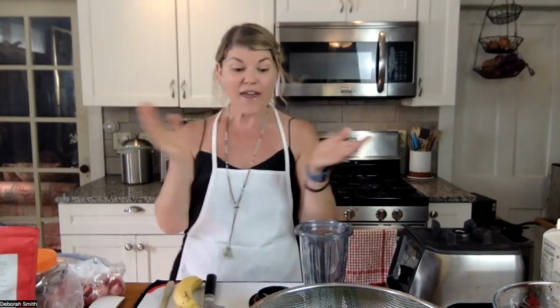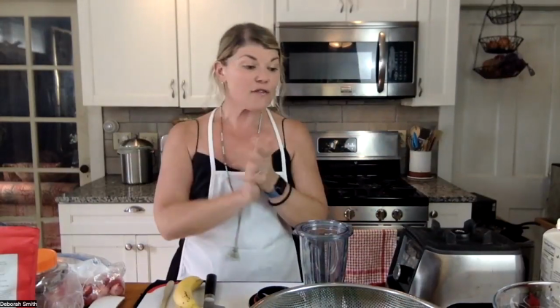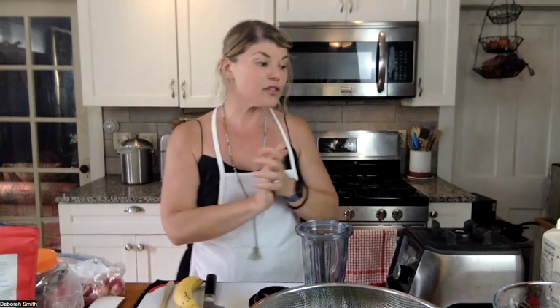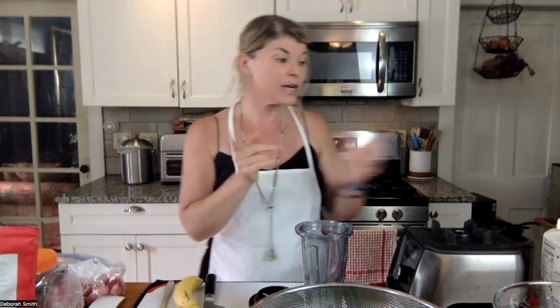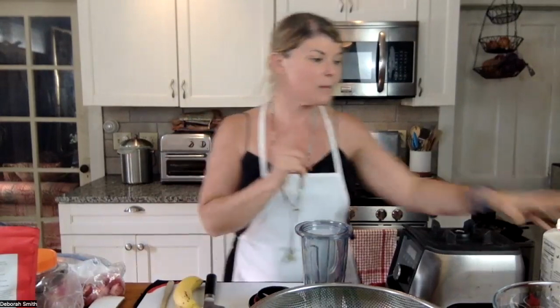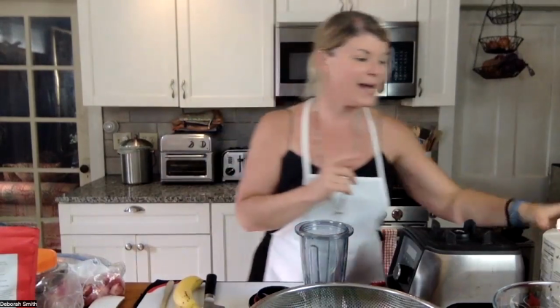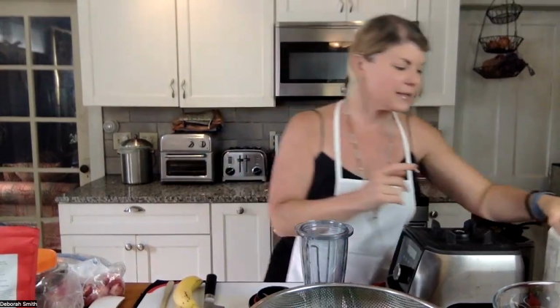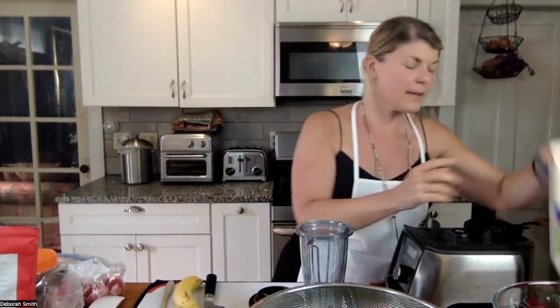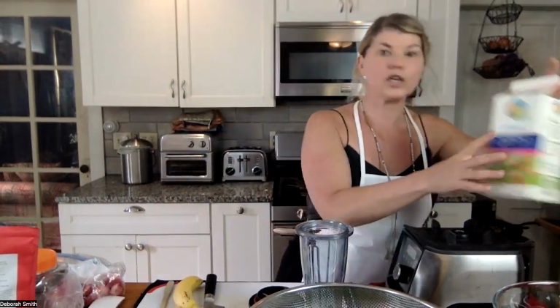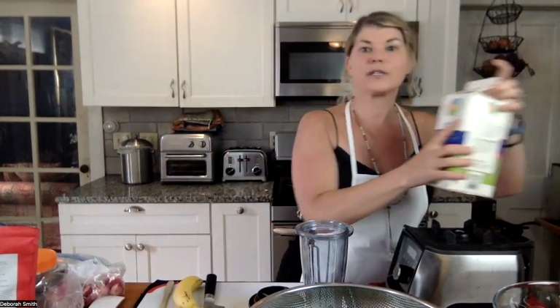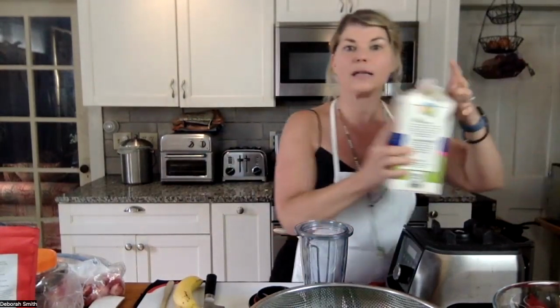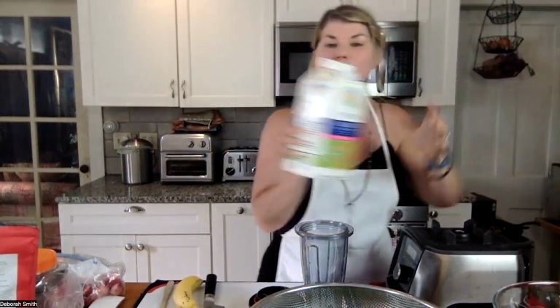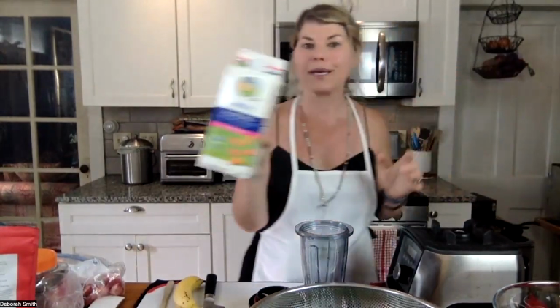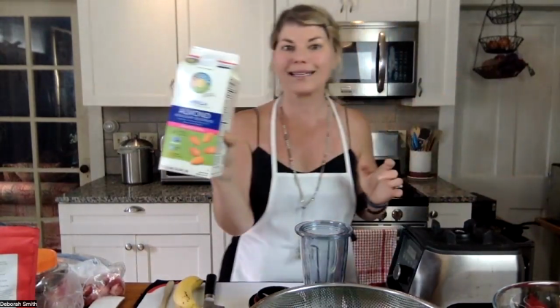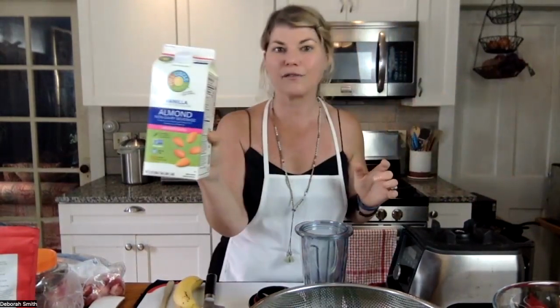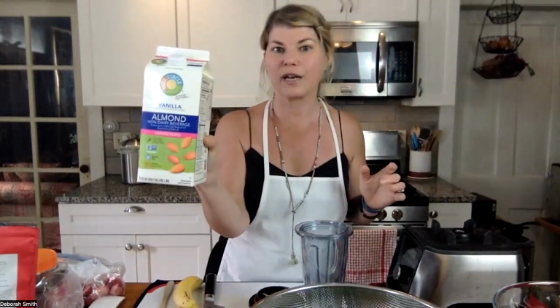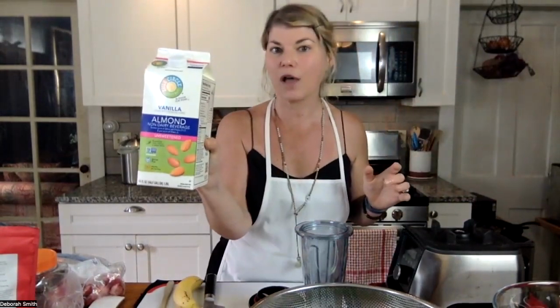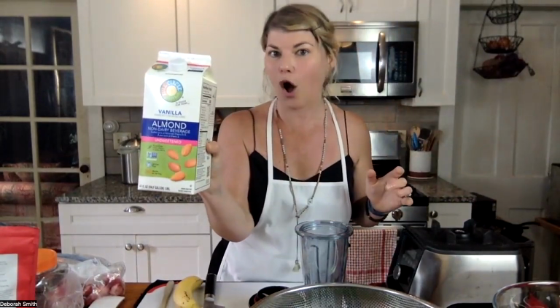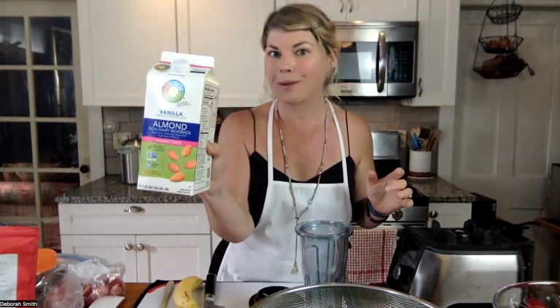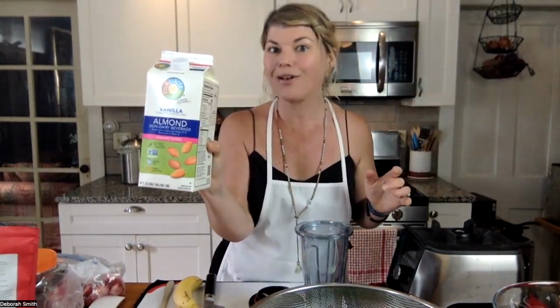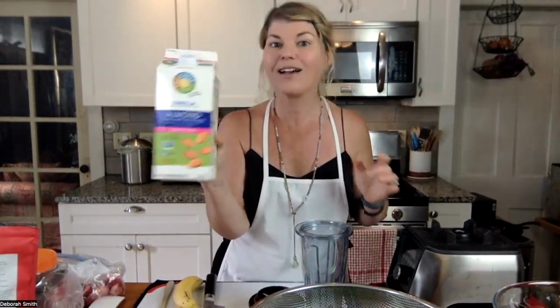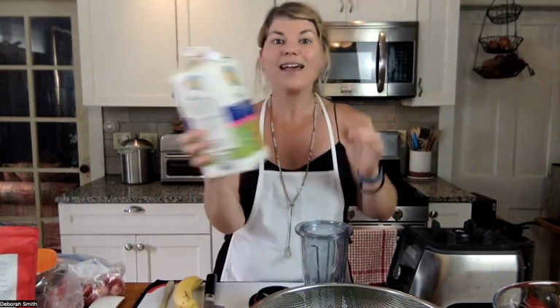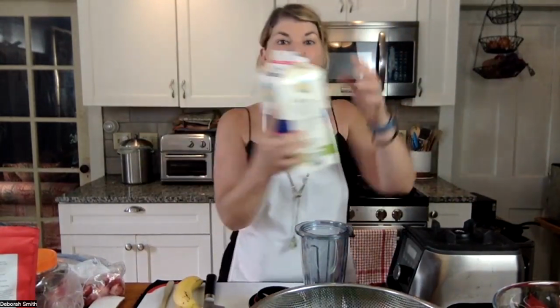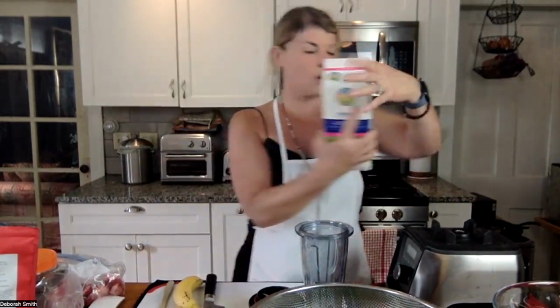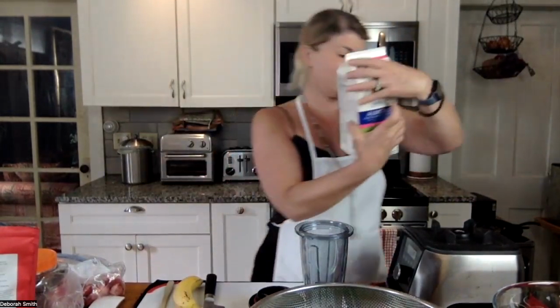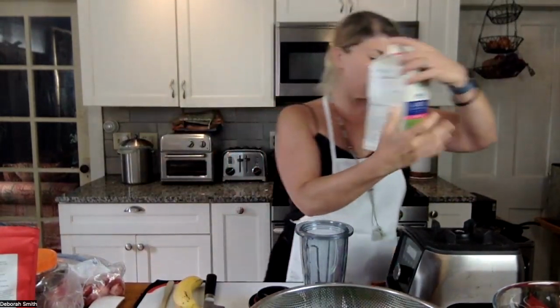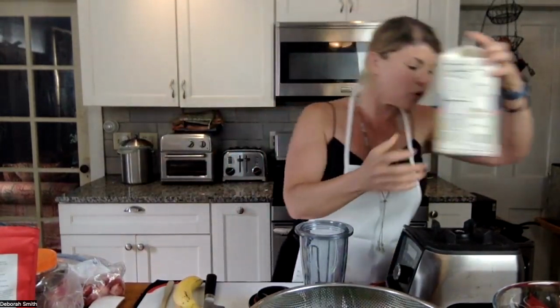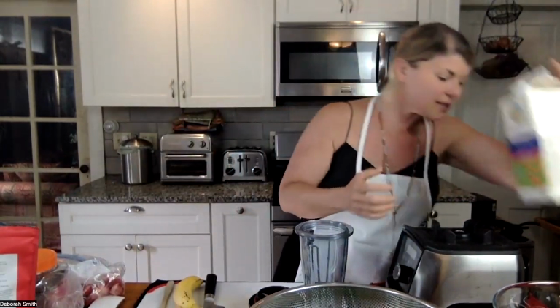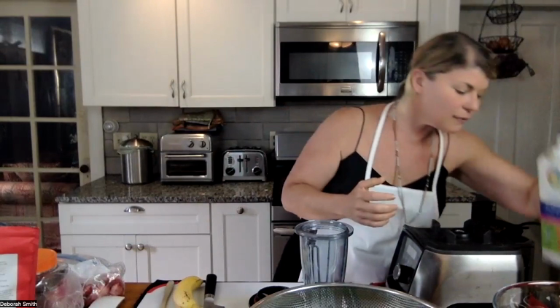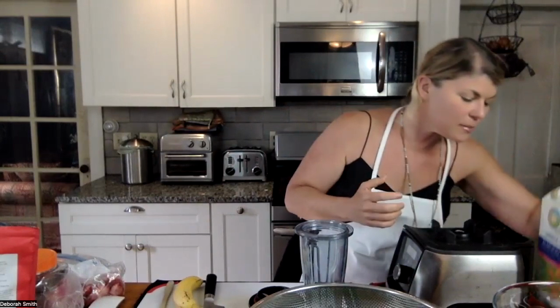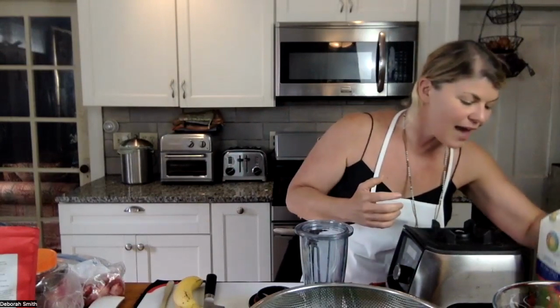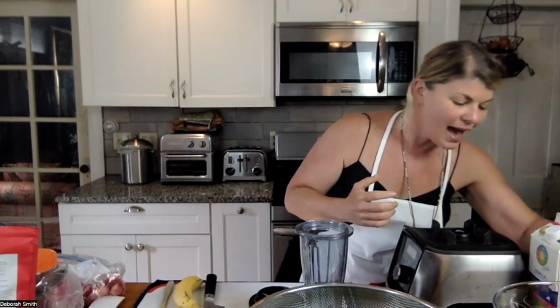For the liquid base, I'm going to use an unsweetened vanilla almond milk, so we'll get some protein from that.